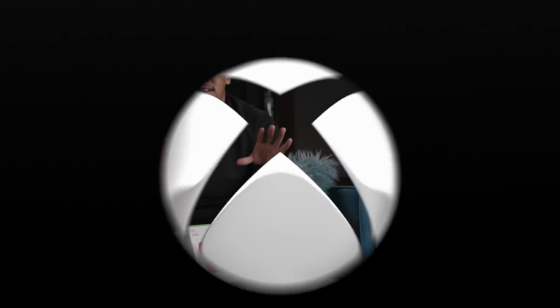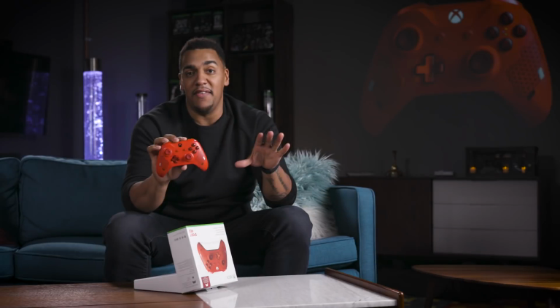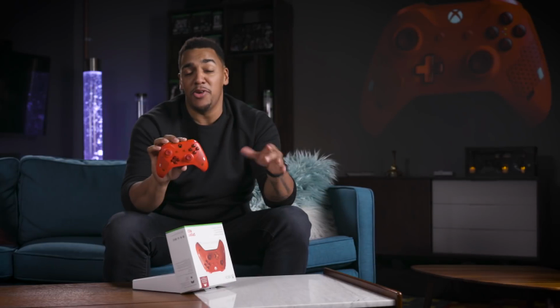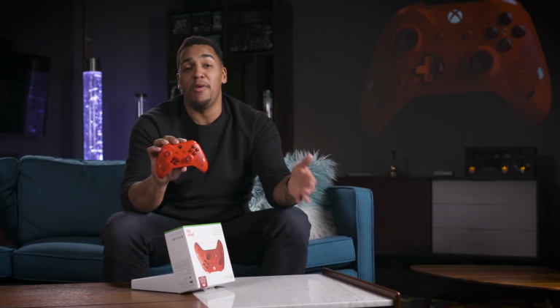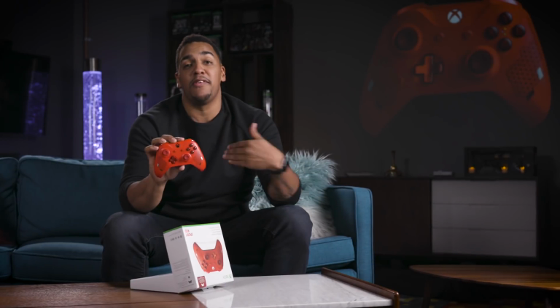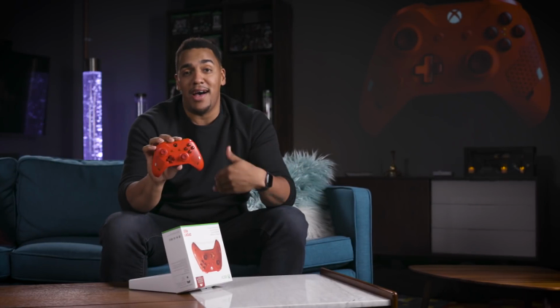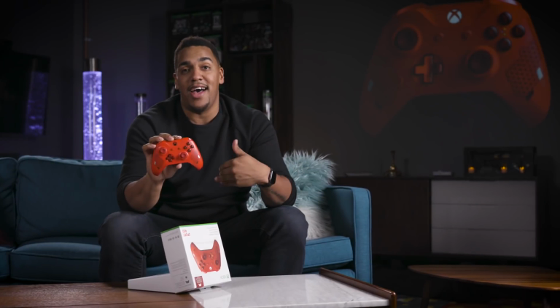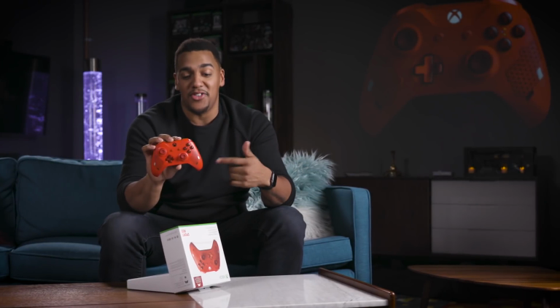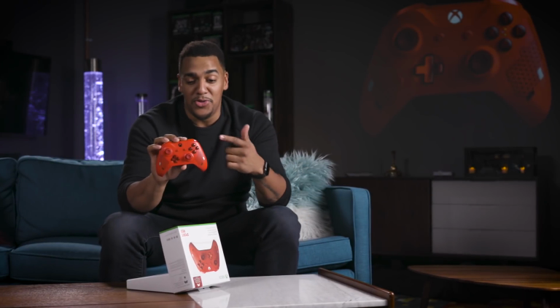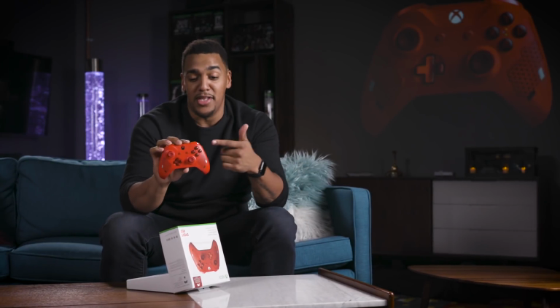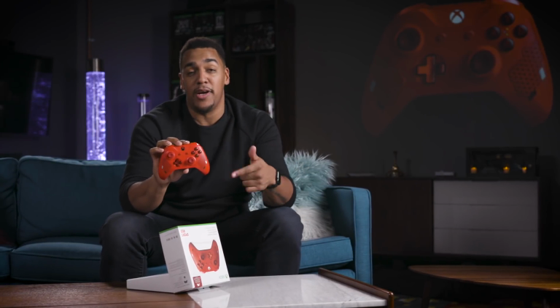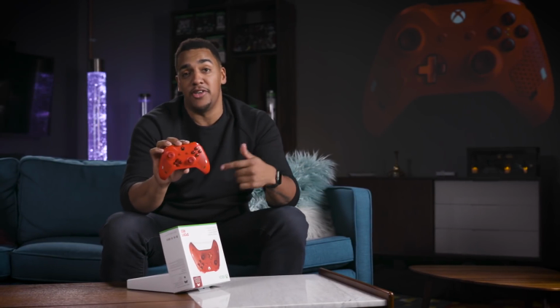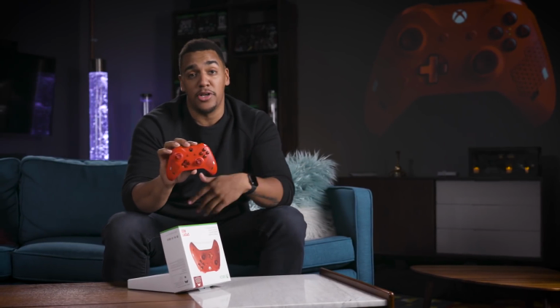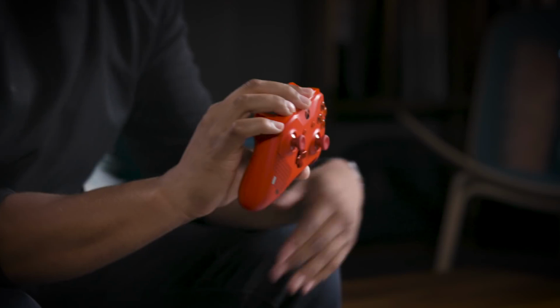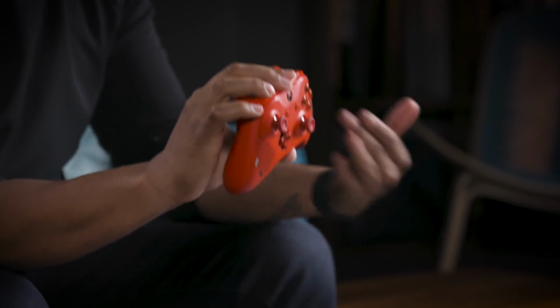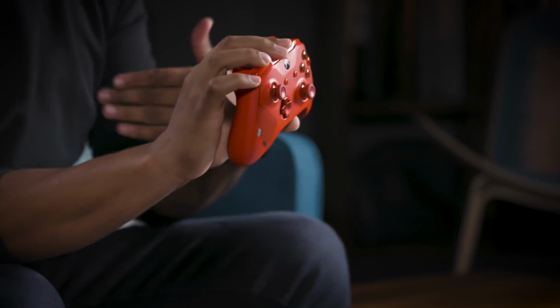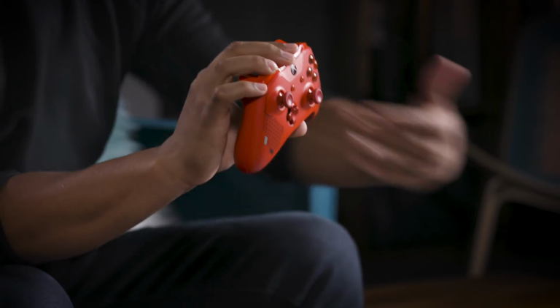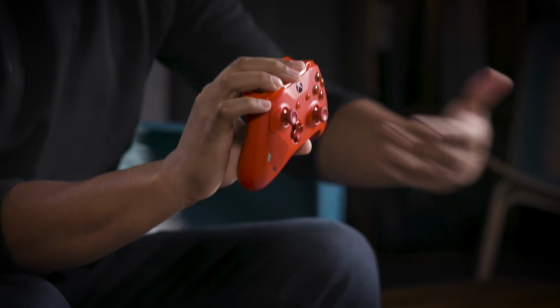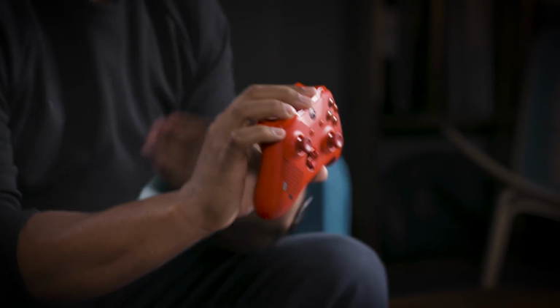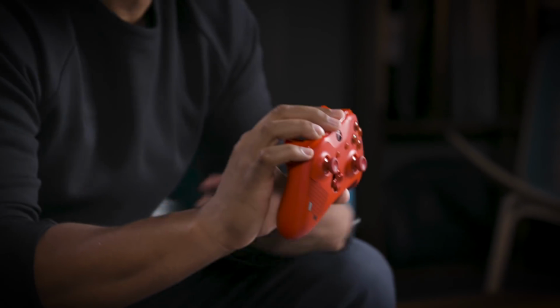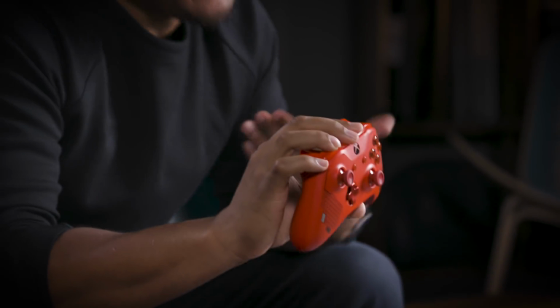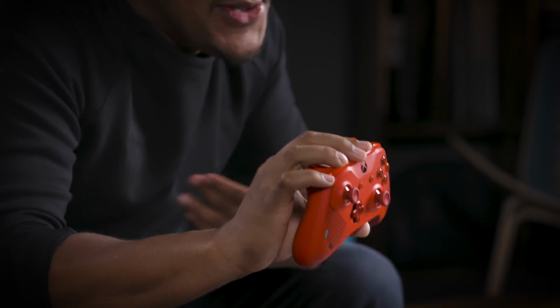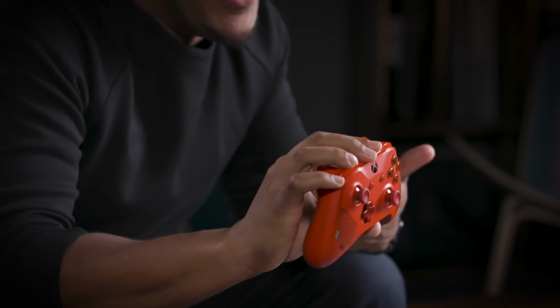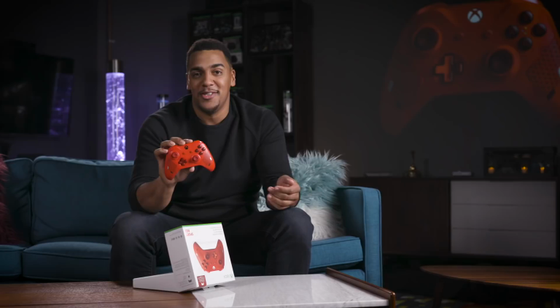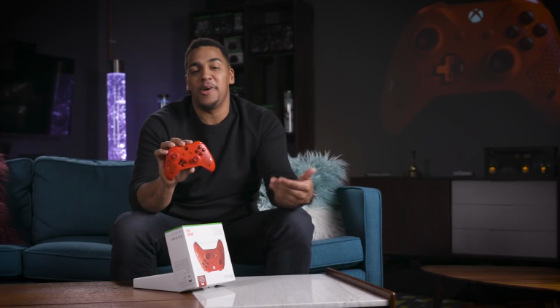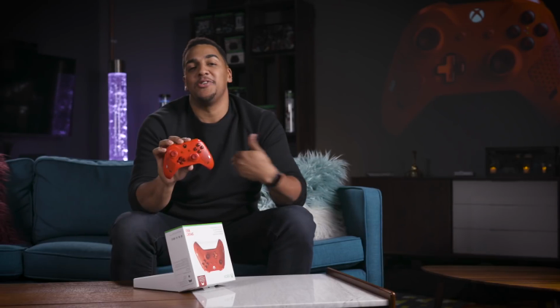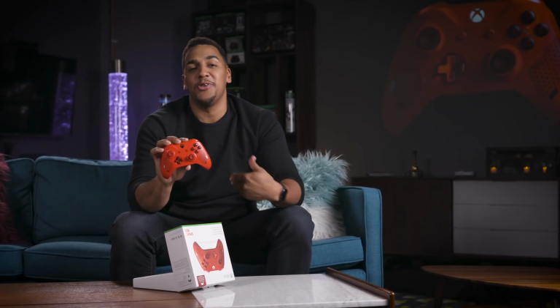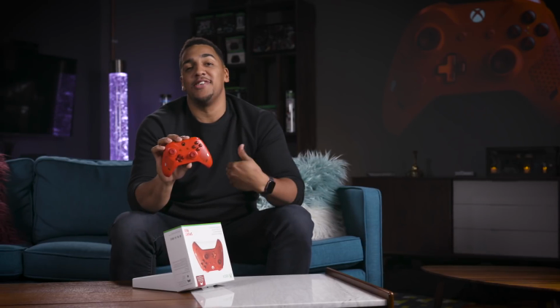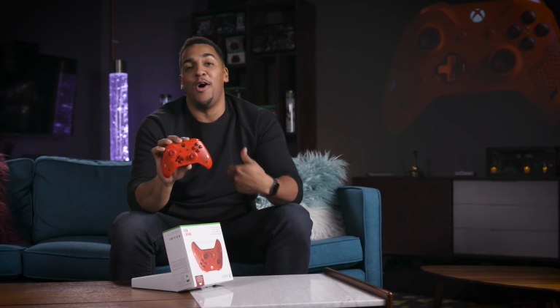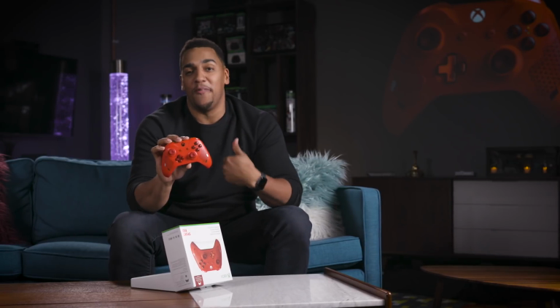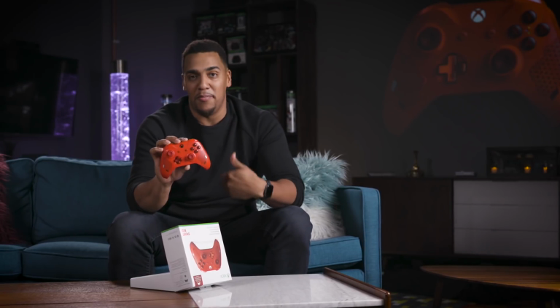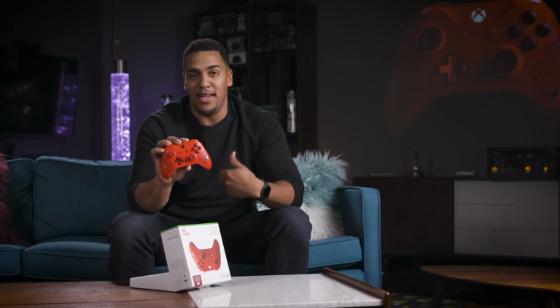If you come over to my house and you see the red controller, you don't touch the red controller. The red controller is all for me.